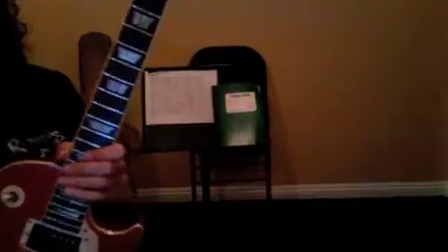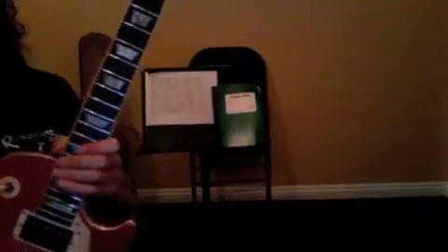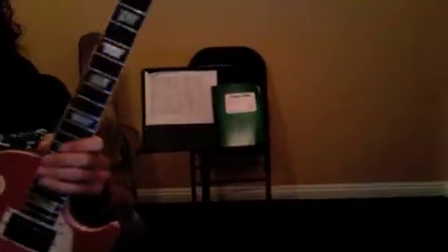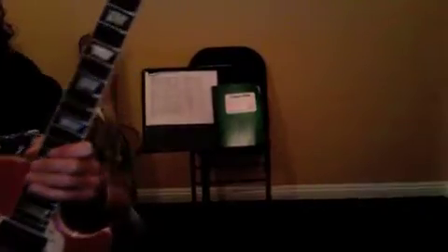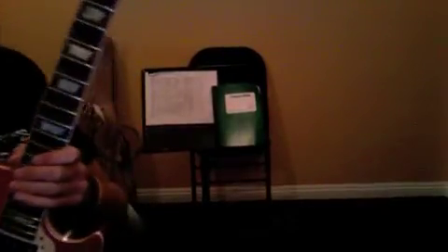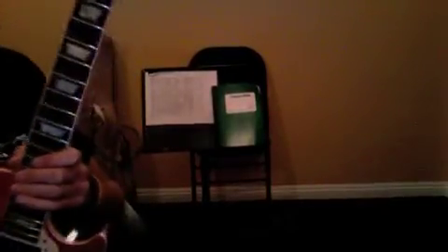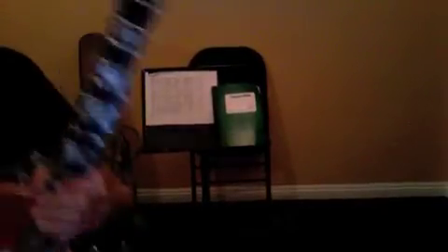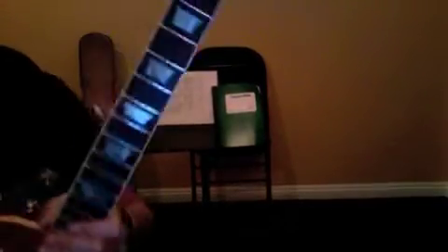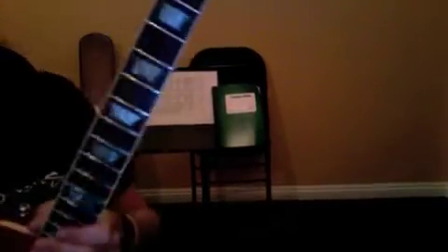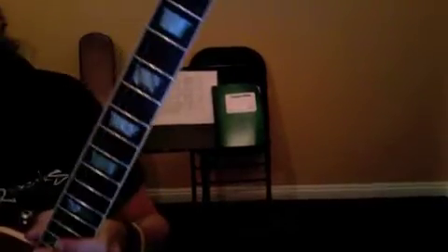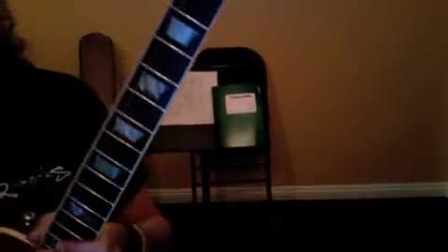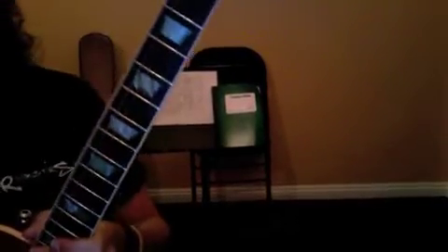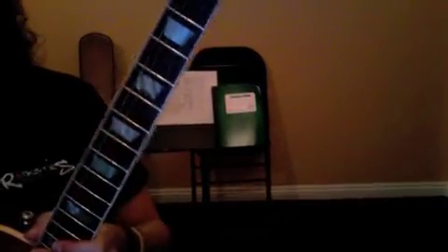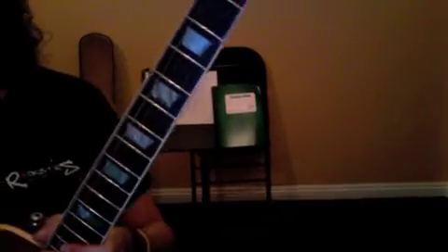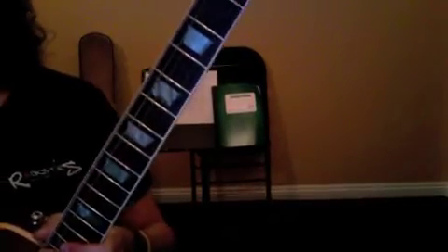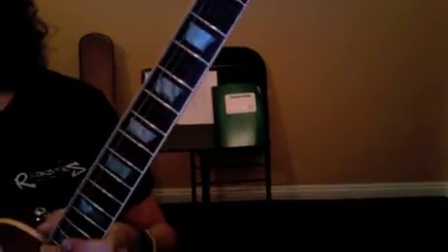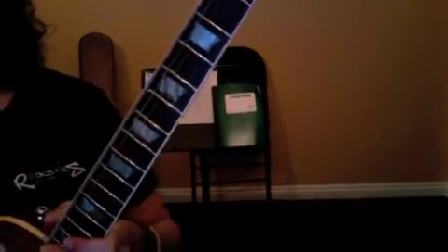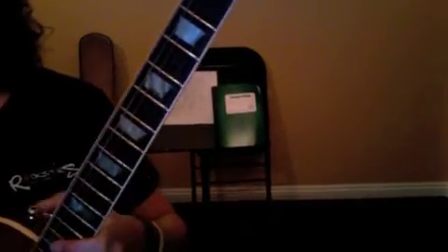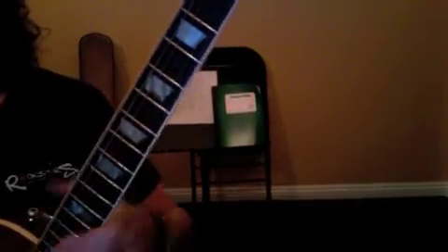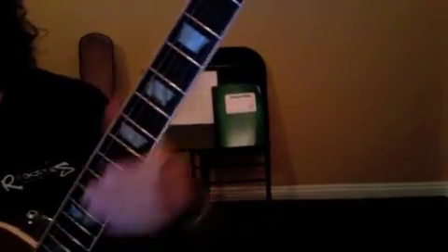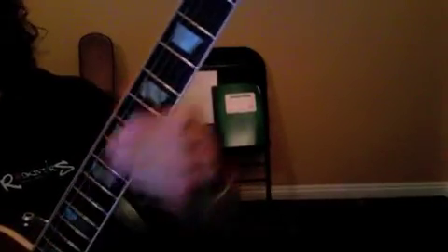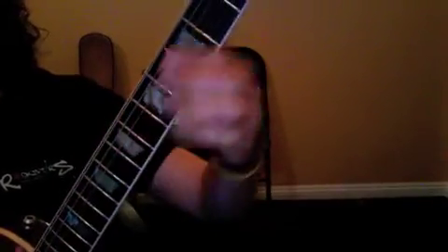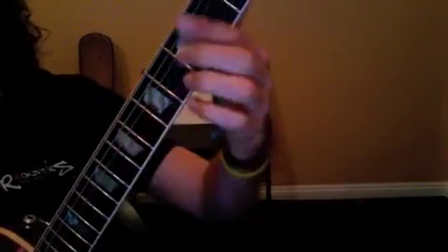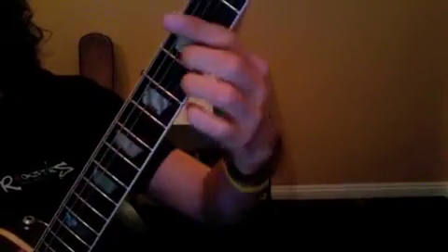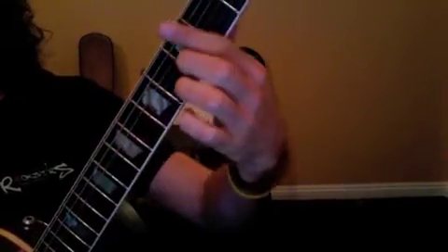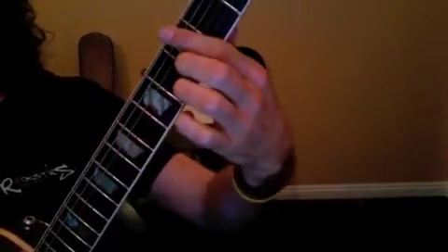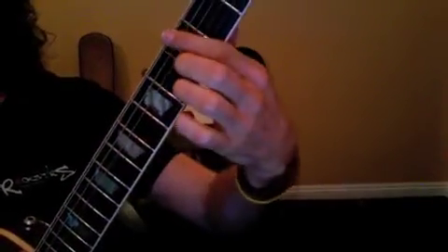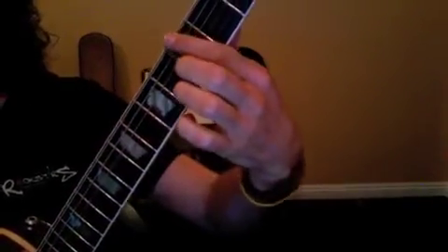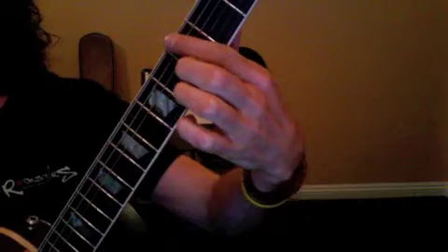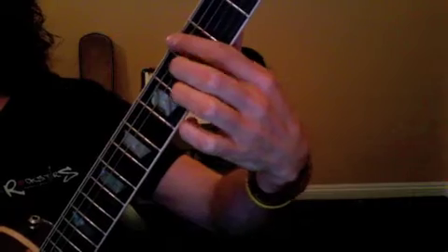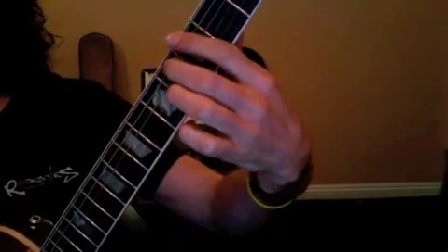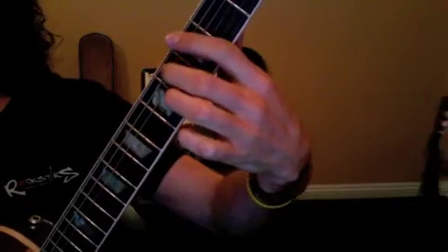Here is a lesson recap for May the 26th. We're going to start off with our warm-up exercise at the 3rd fret.